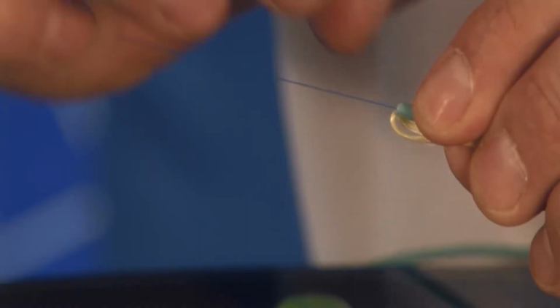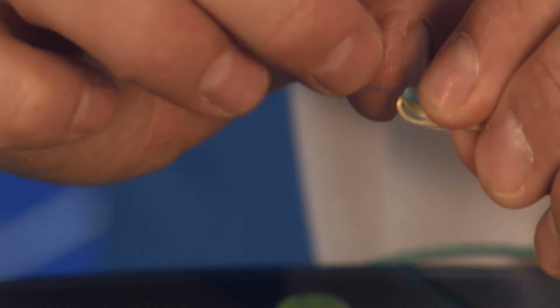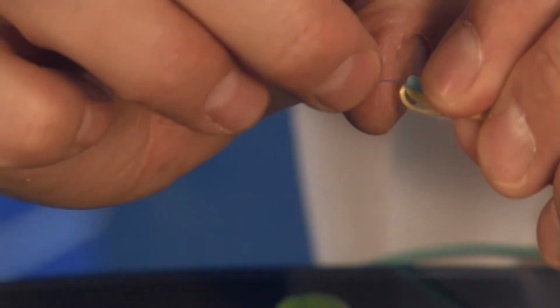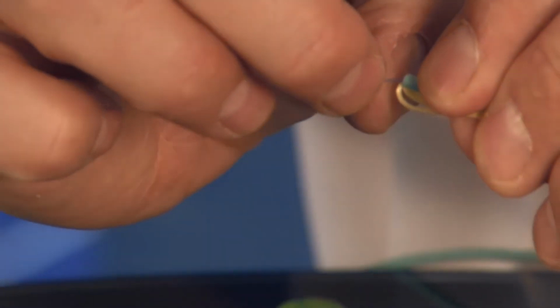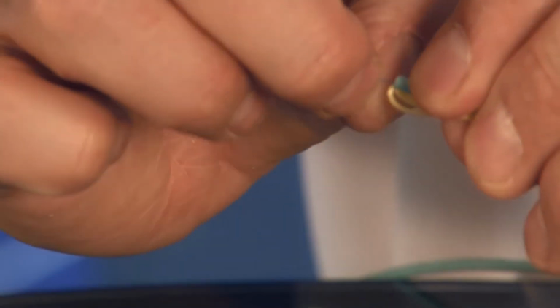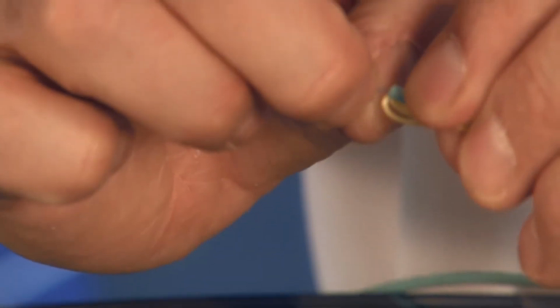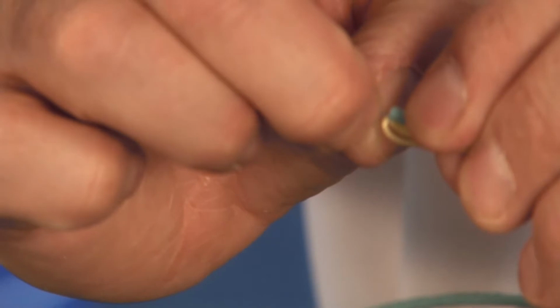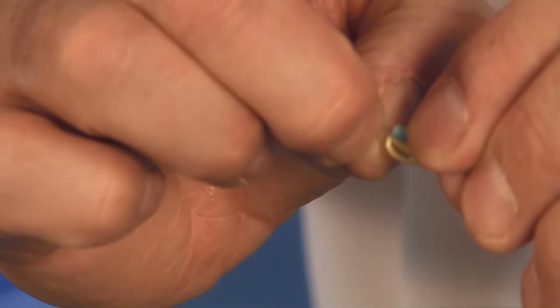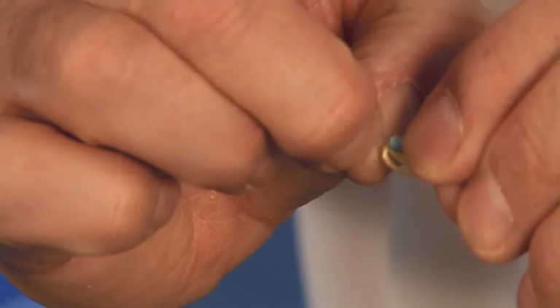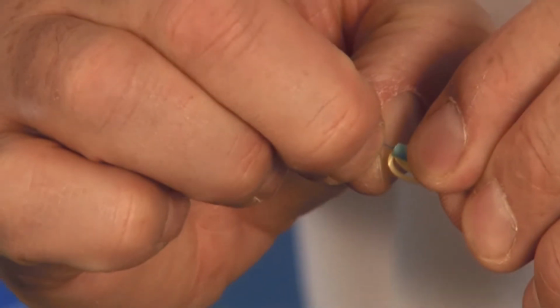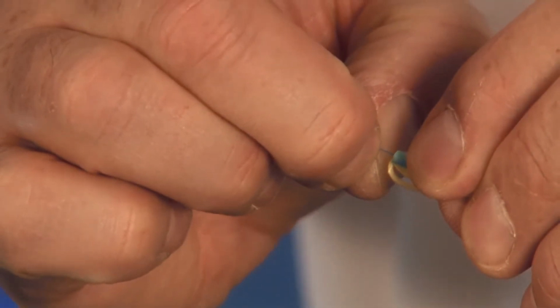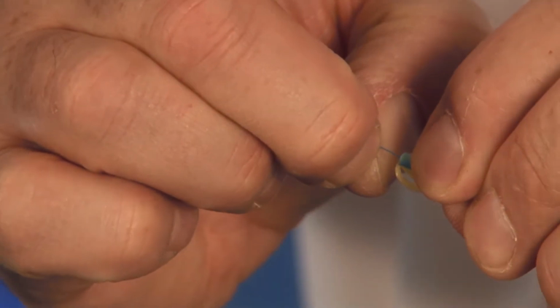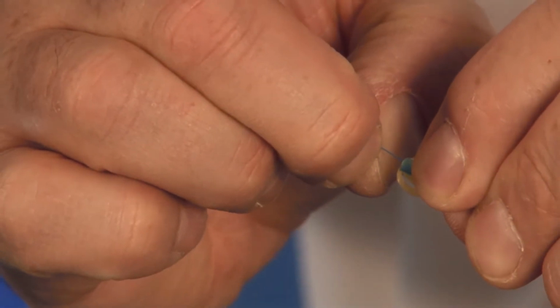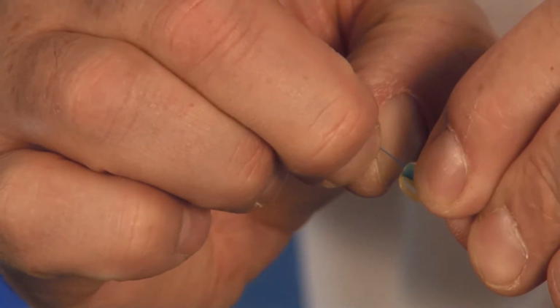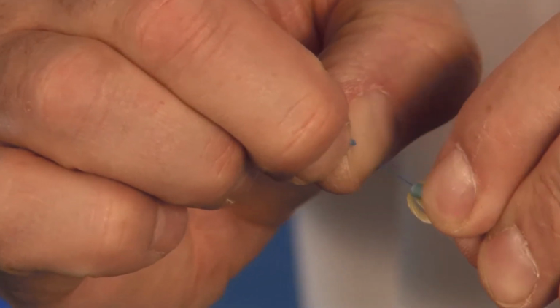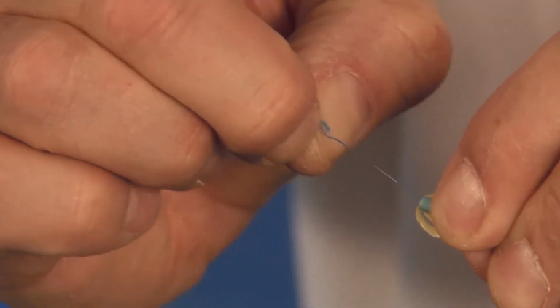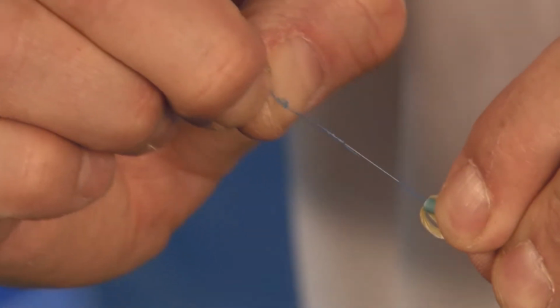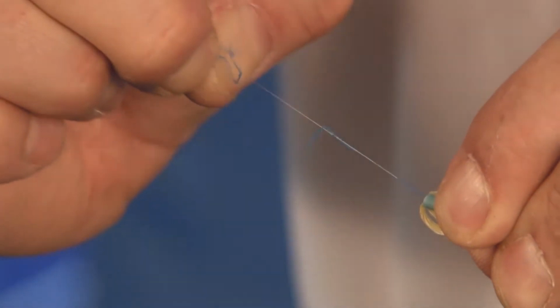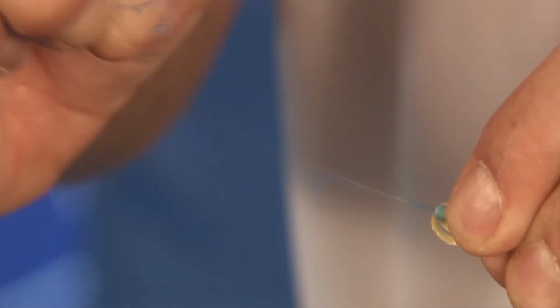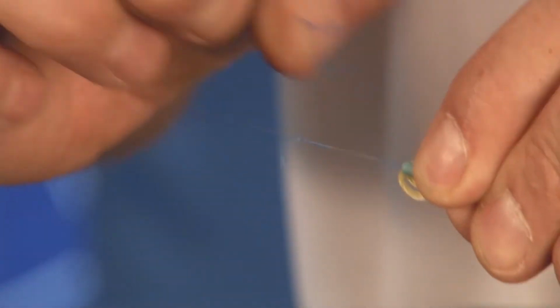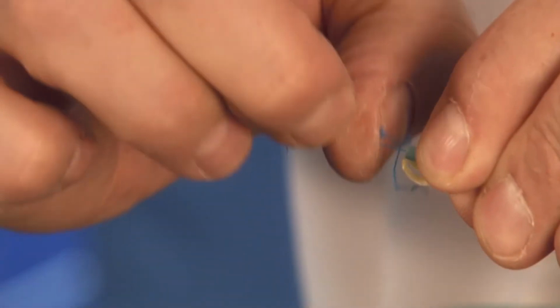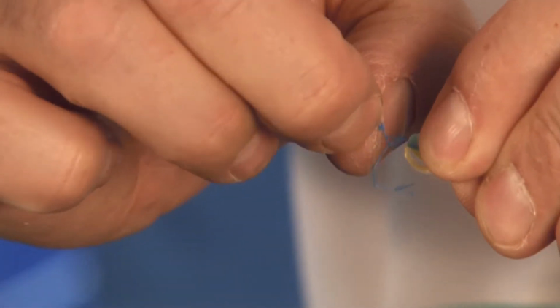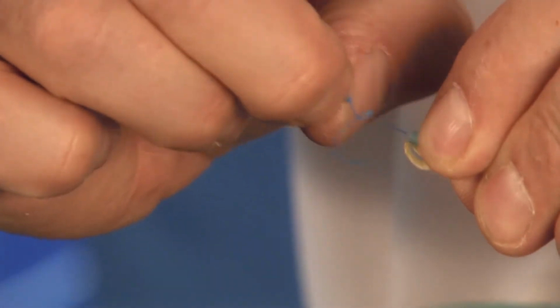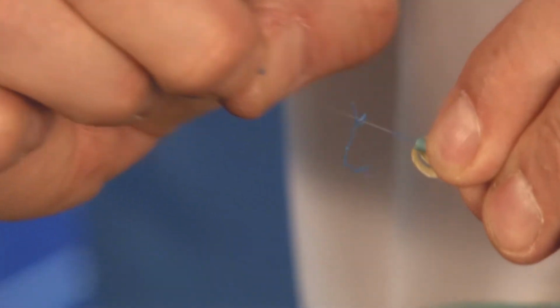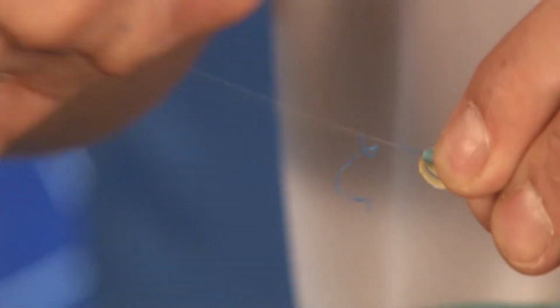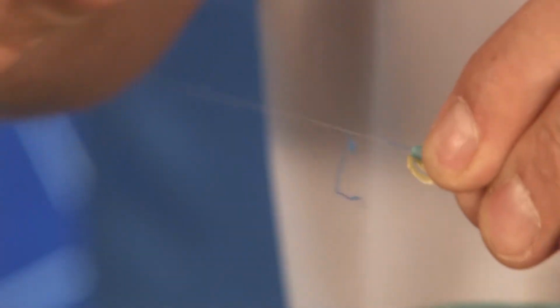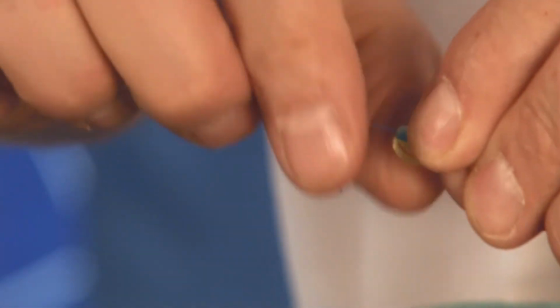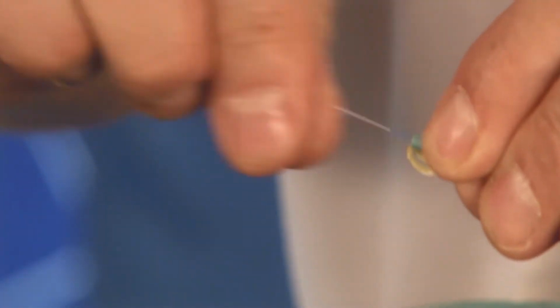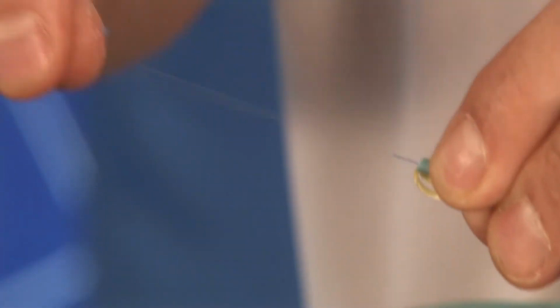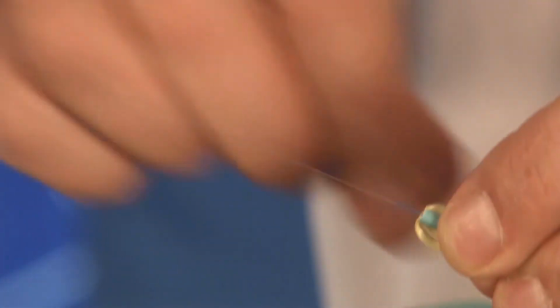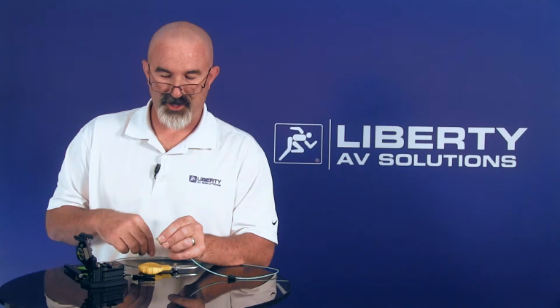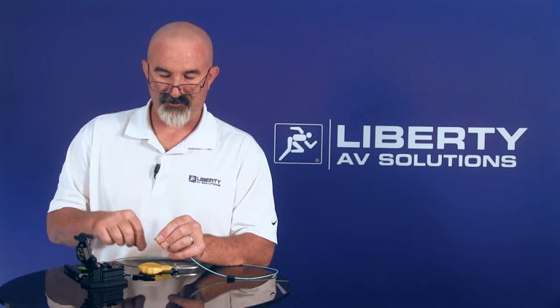I'm going to go ahead and use my fingernails — kind of get a pinch on it and pull. The soft peel comes off.